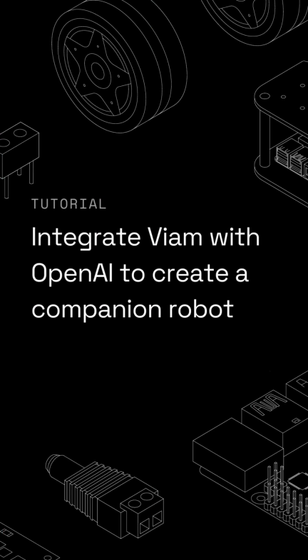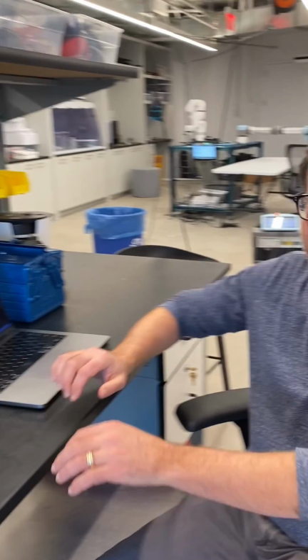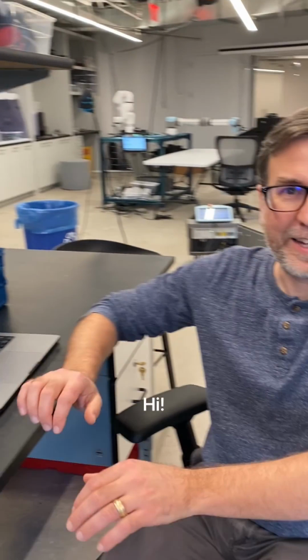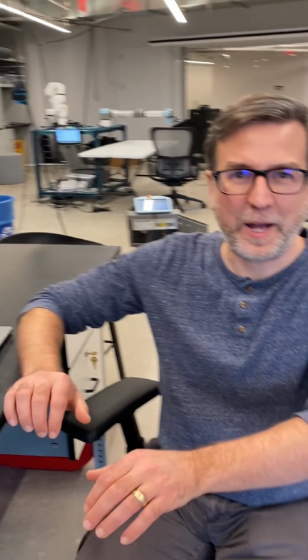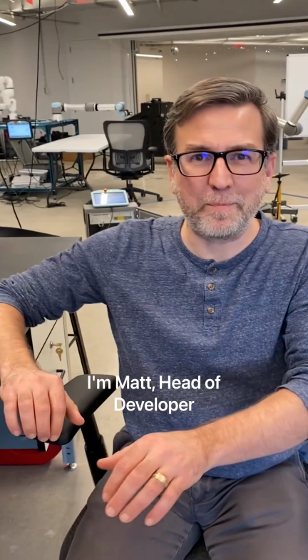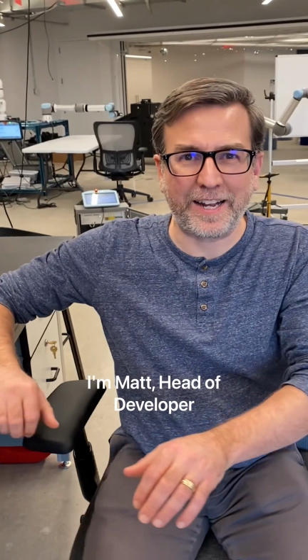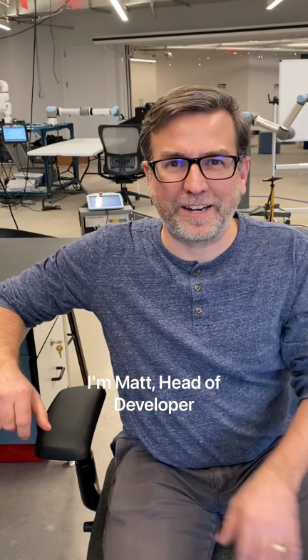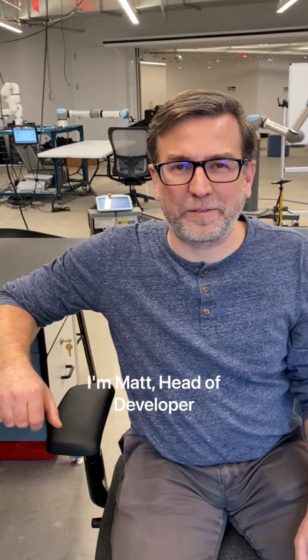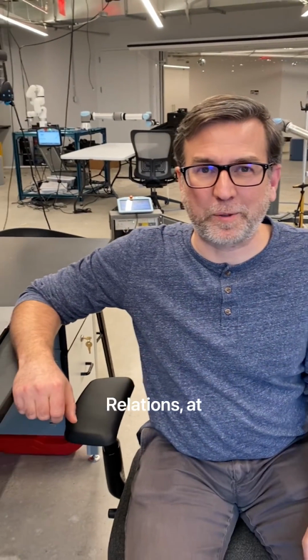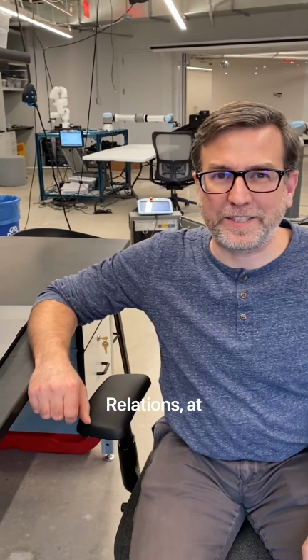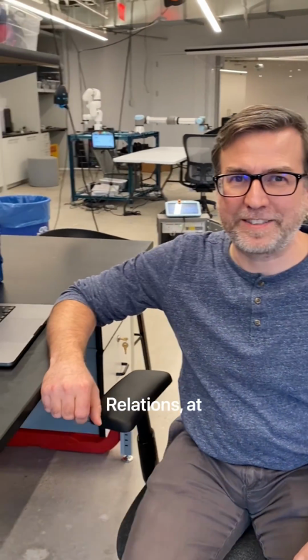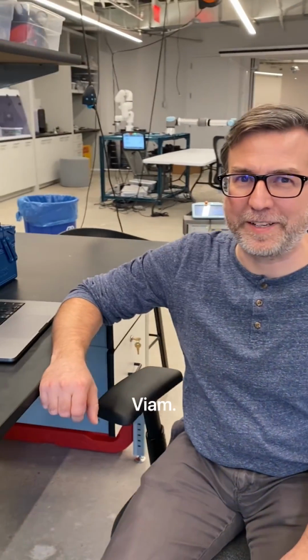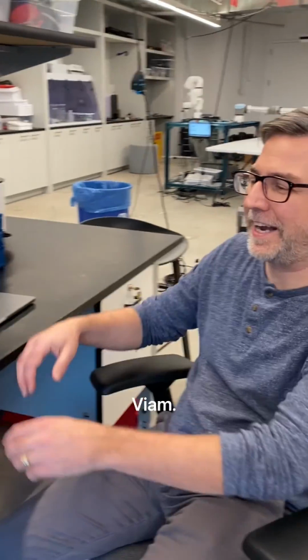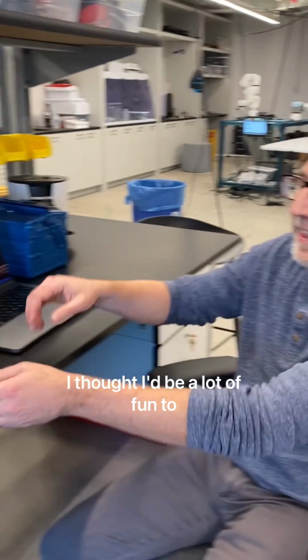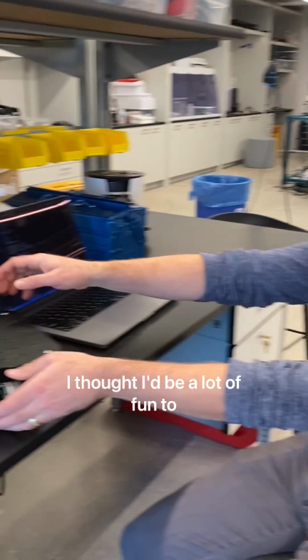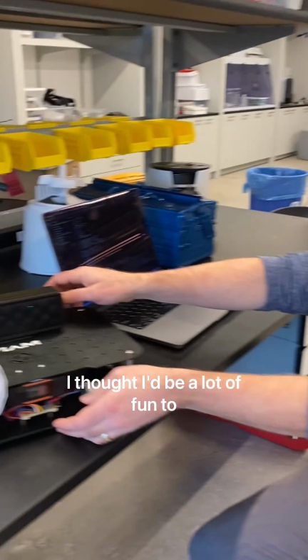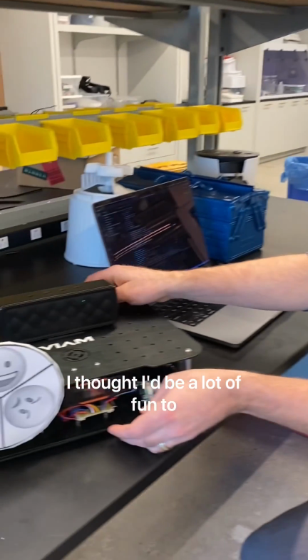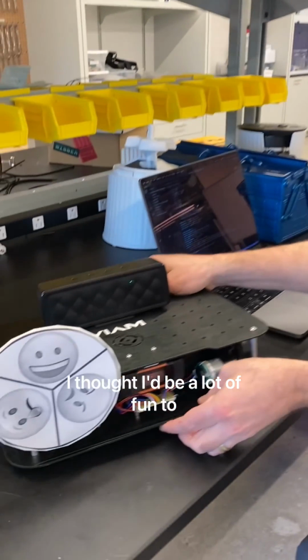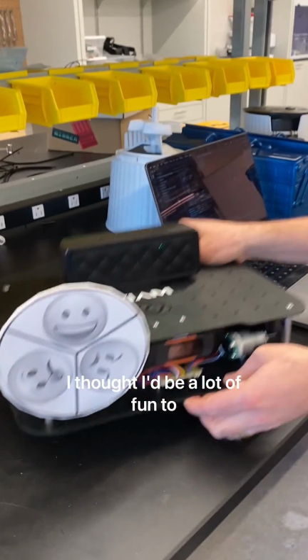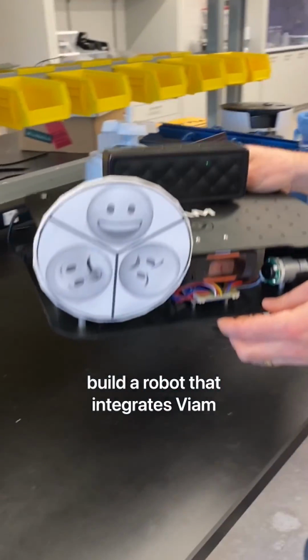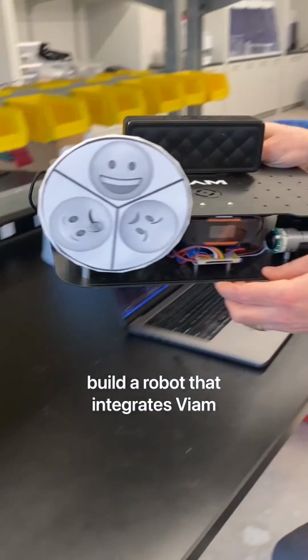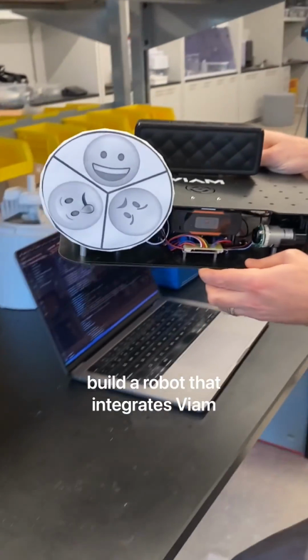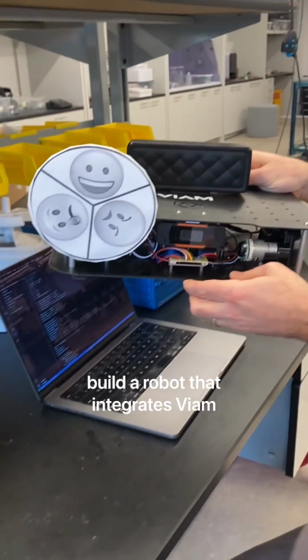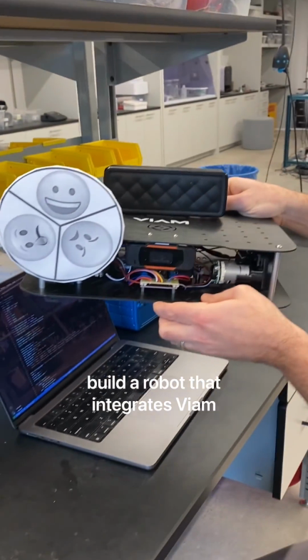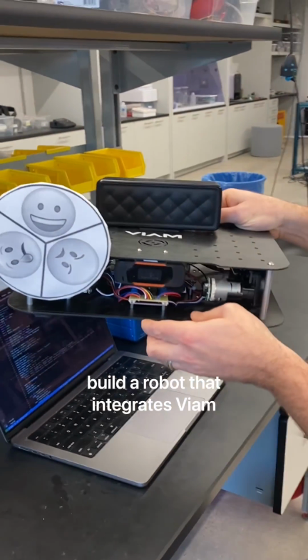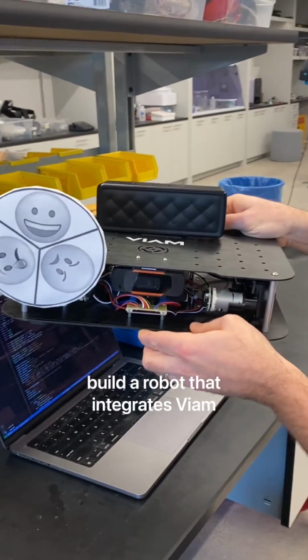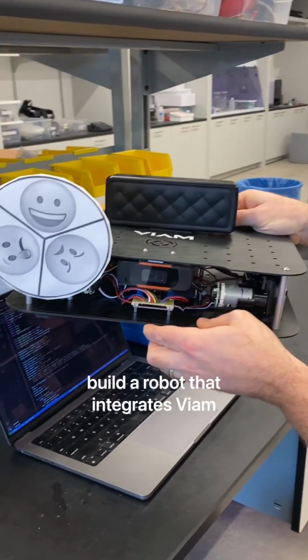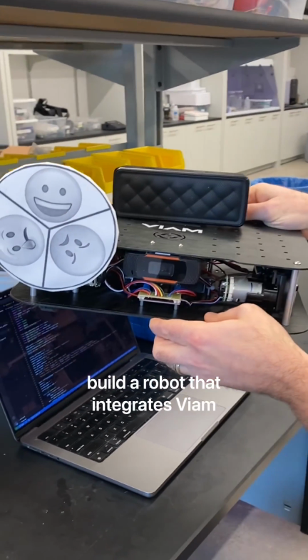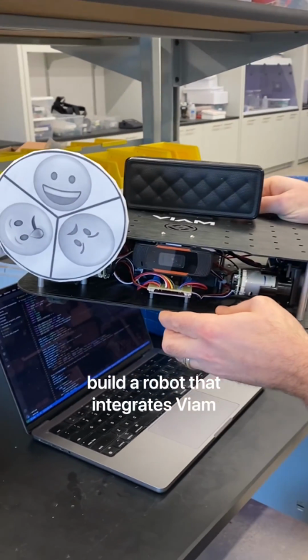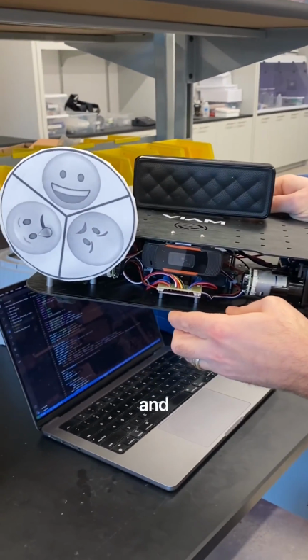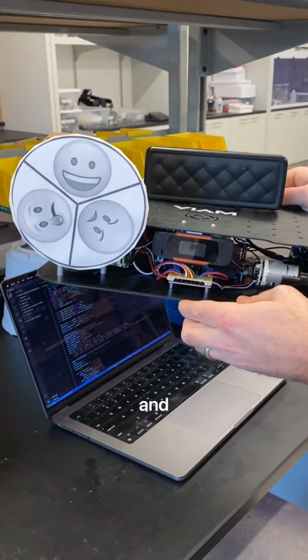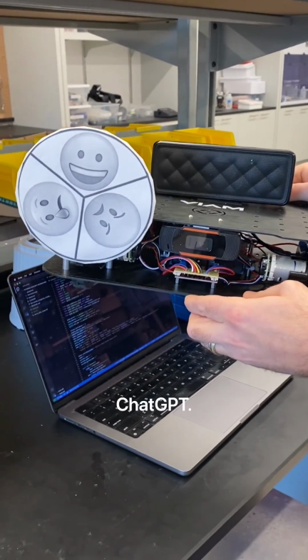Hi, I'm Matt, Head of Developer Relations at VM. I thought it would be a lot of fun to build a robot that integrates VM and ChatGPT.